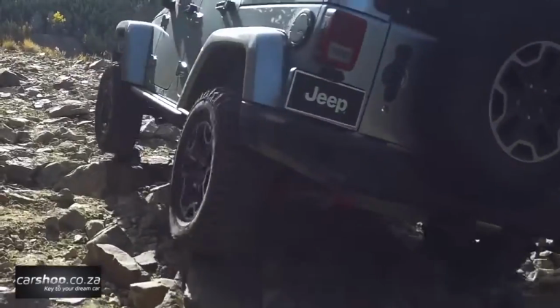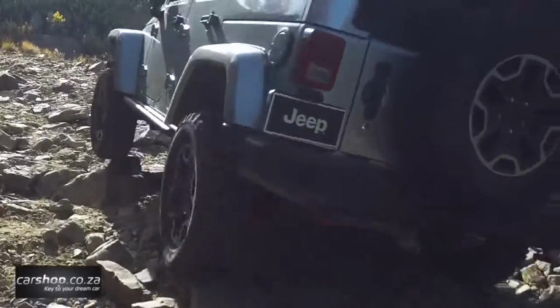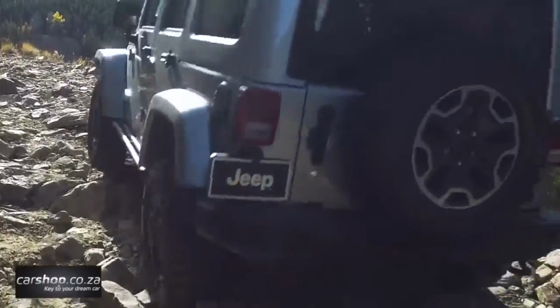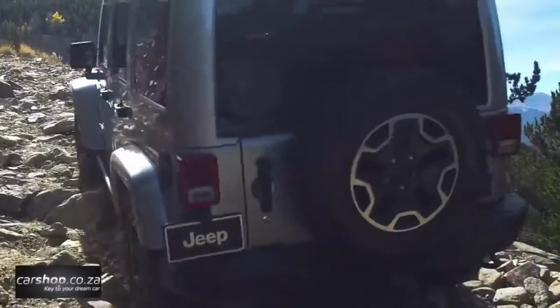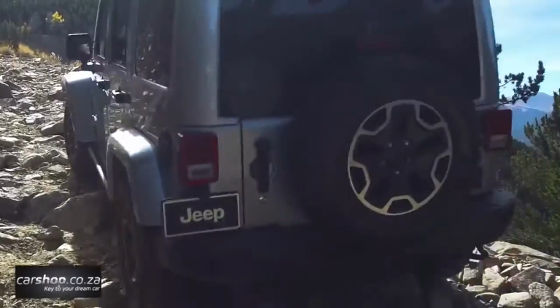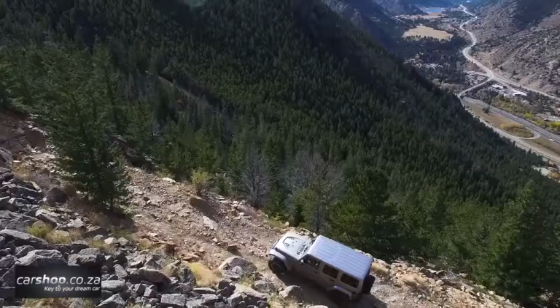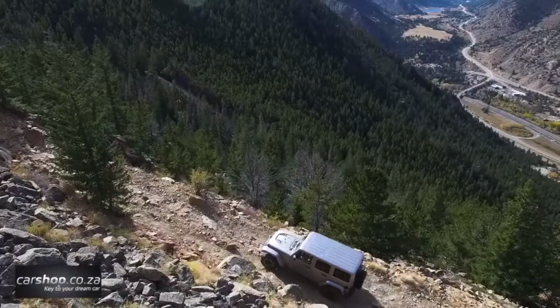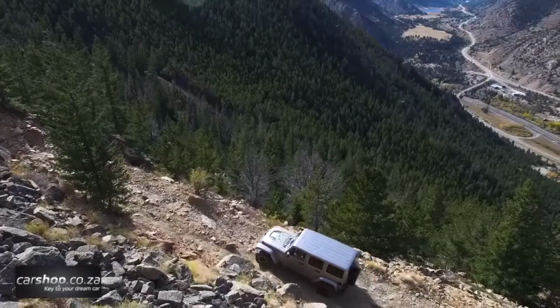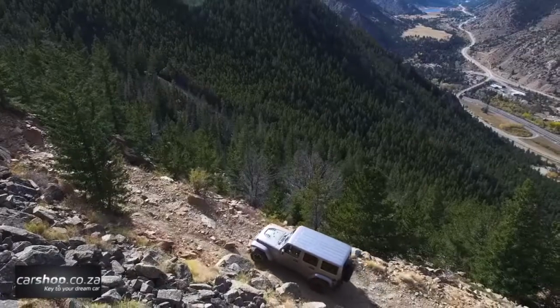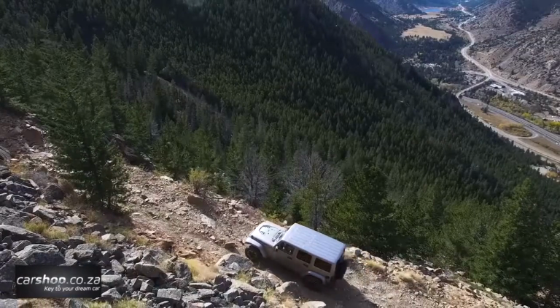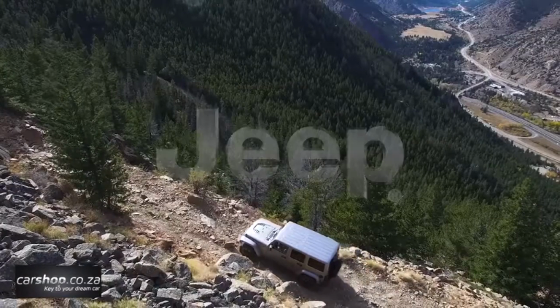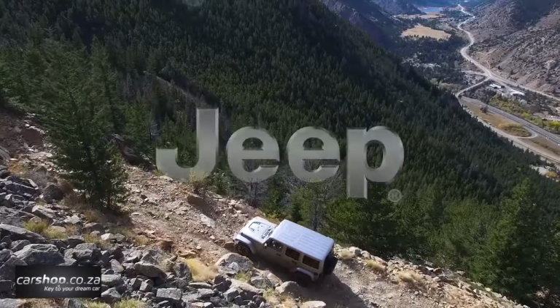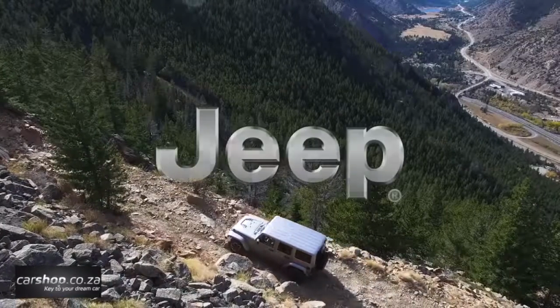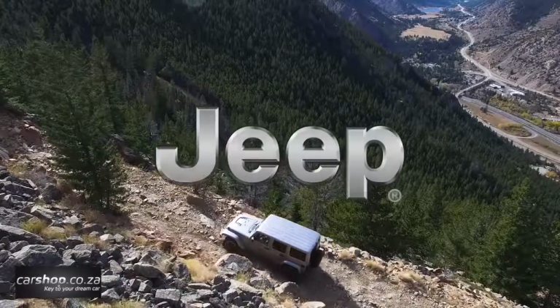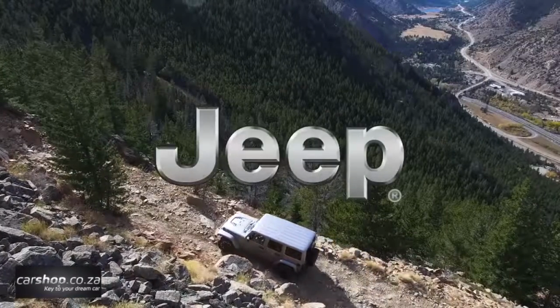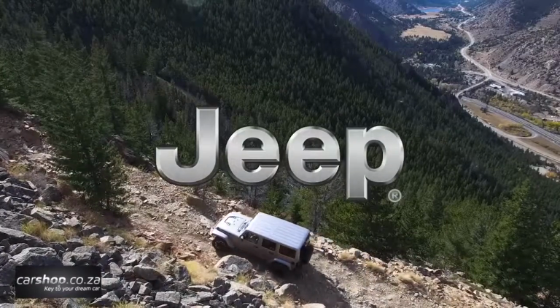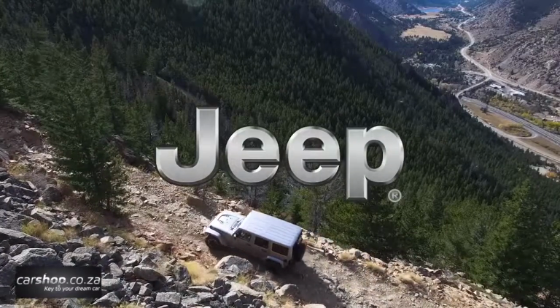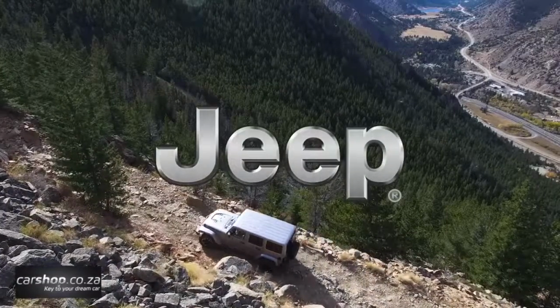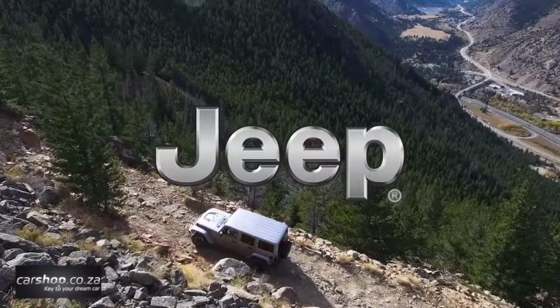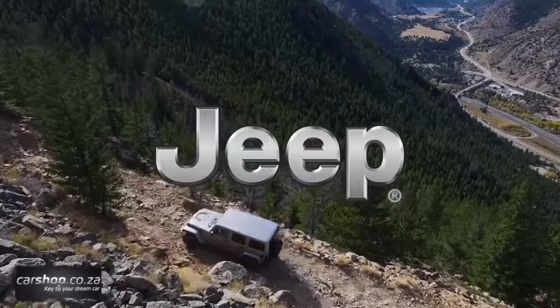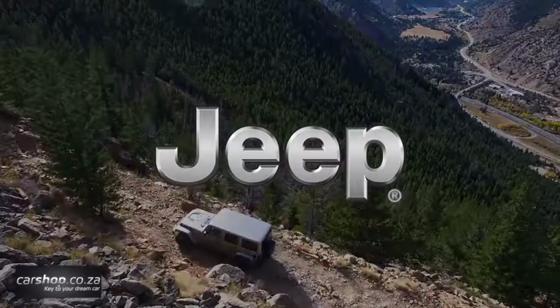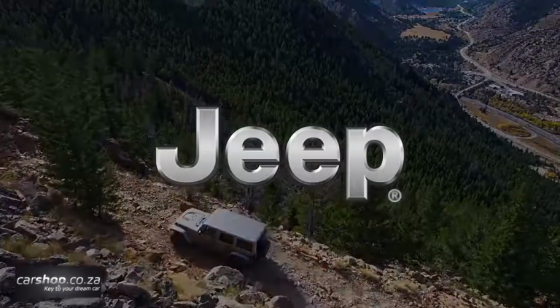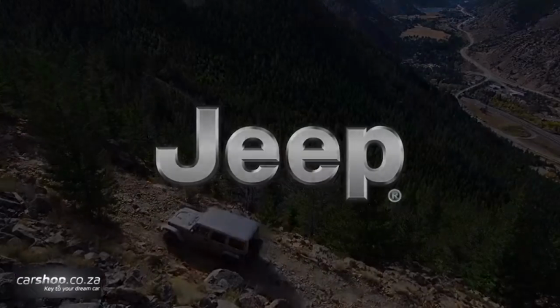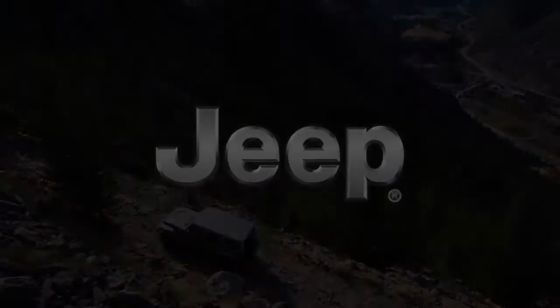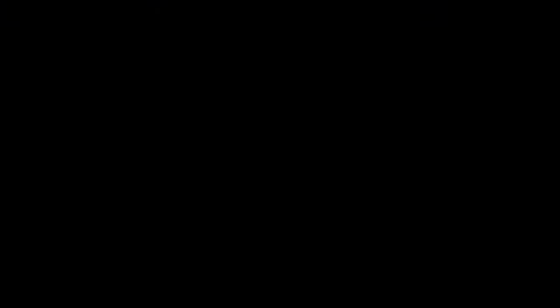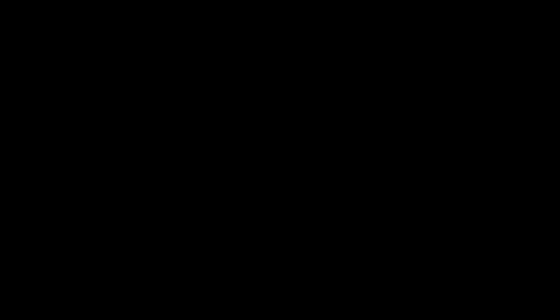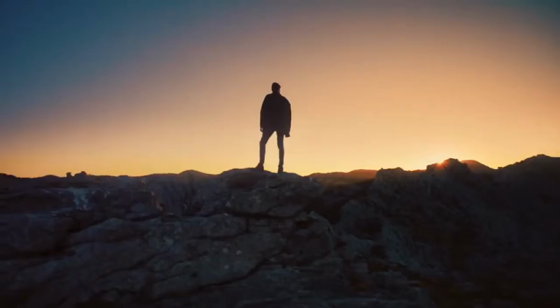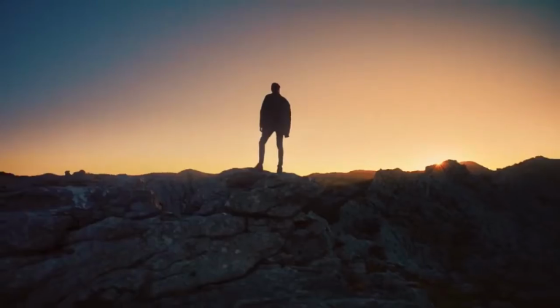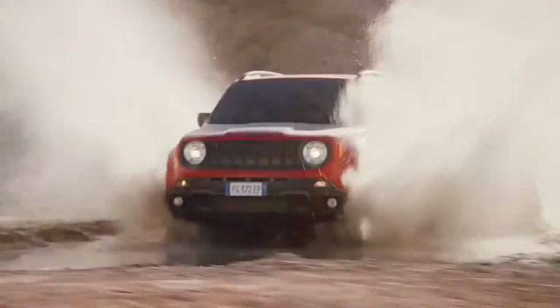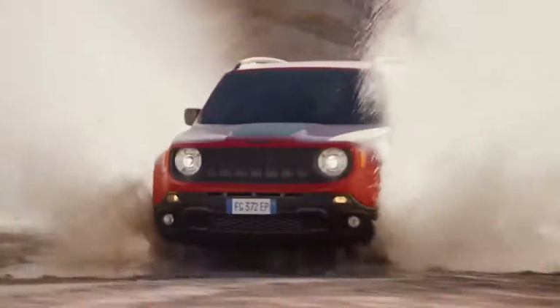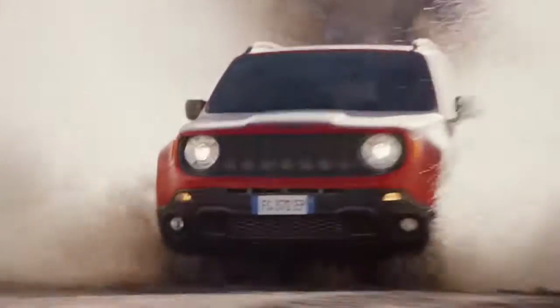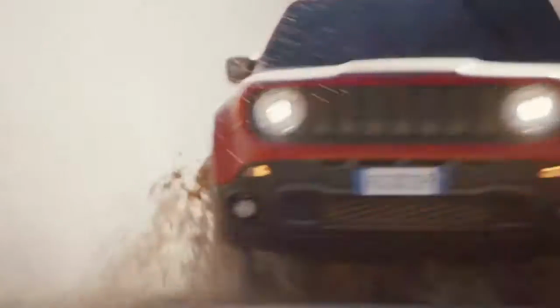The new Jeep Renegade offers open-air freedom and iconic styling in an all-new, efficient, trail- and urban-friendly size.